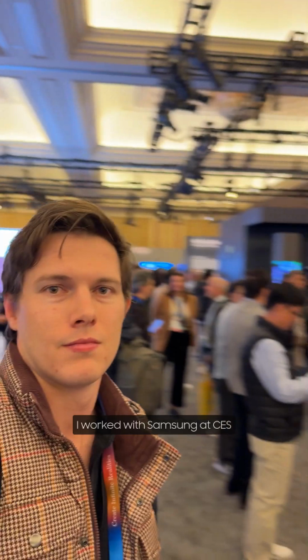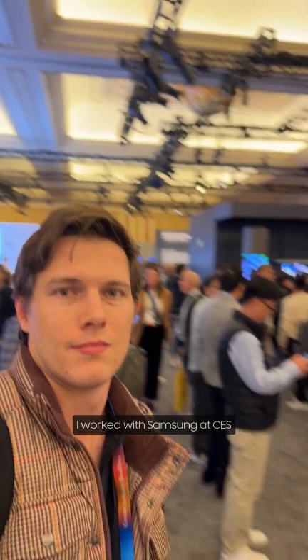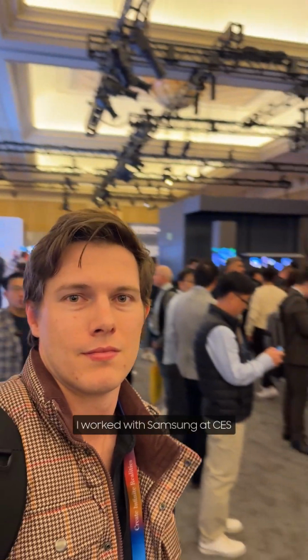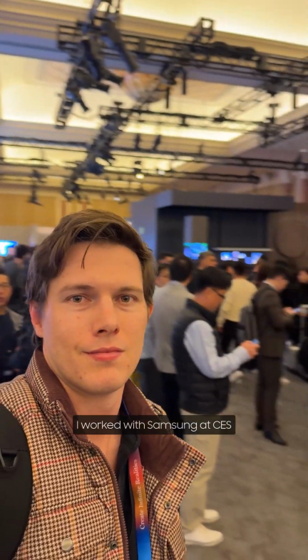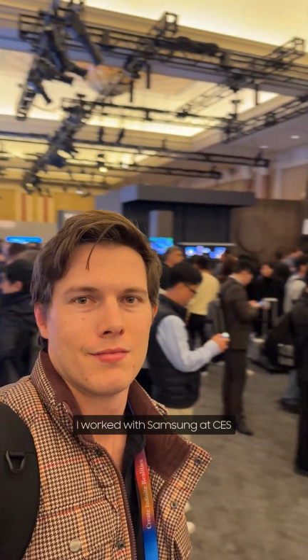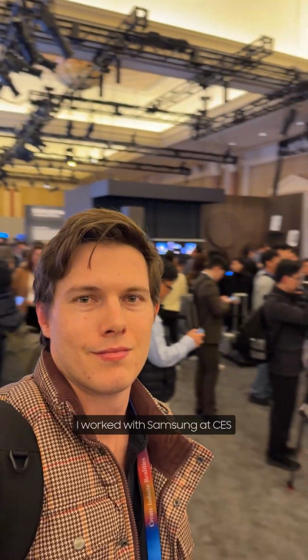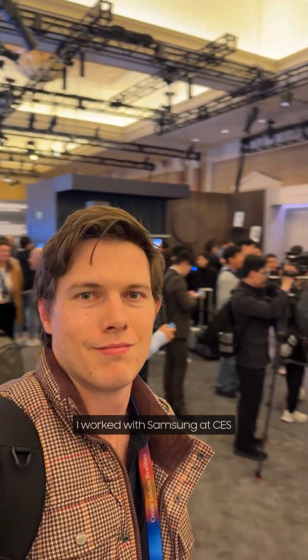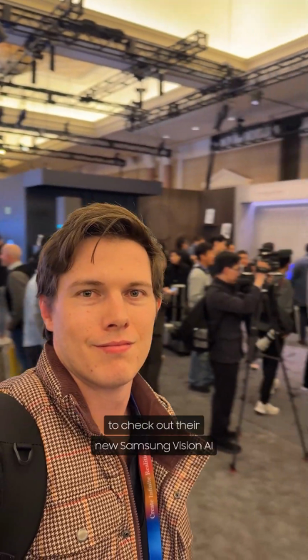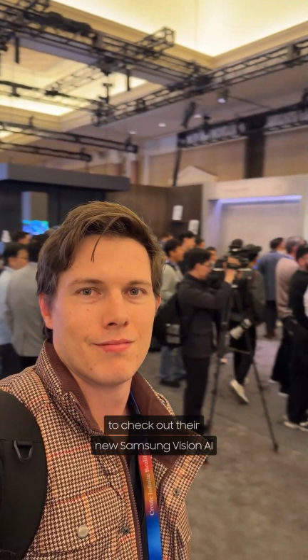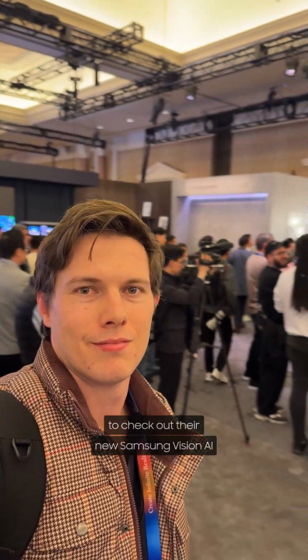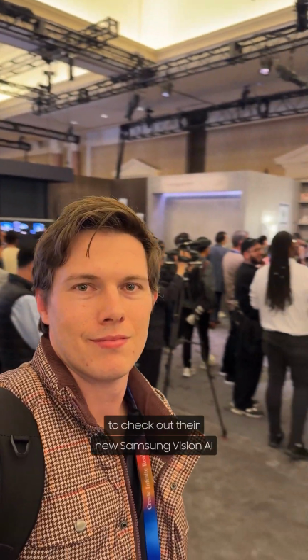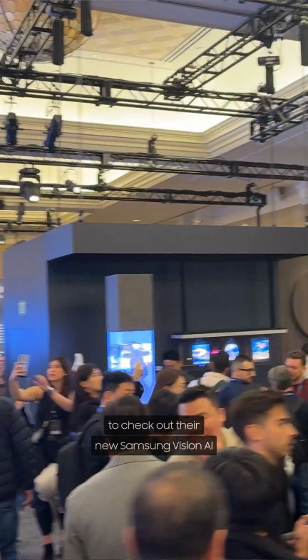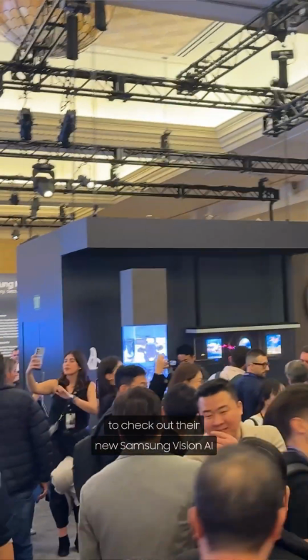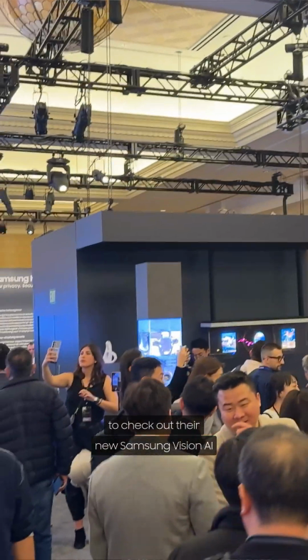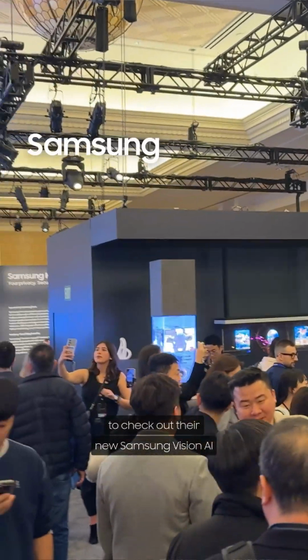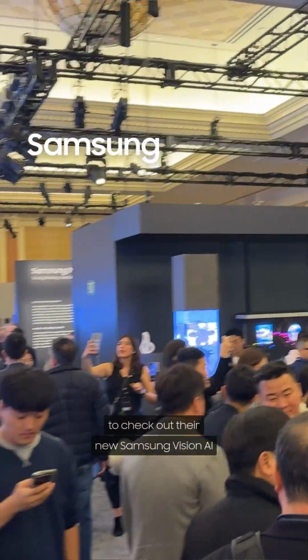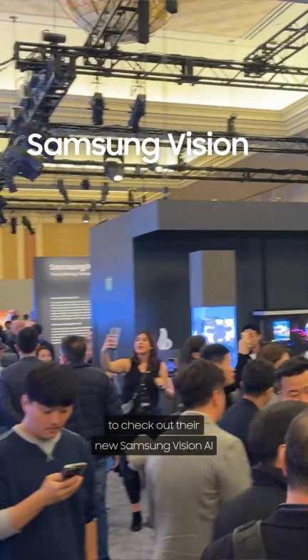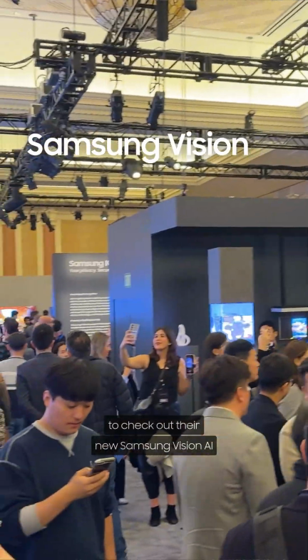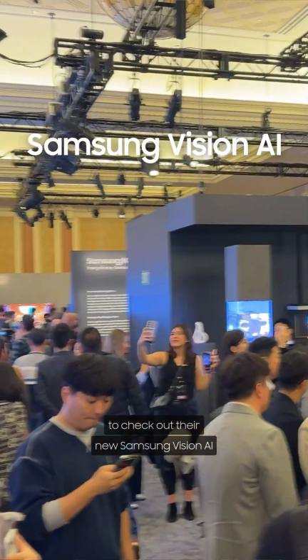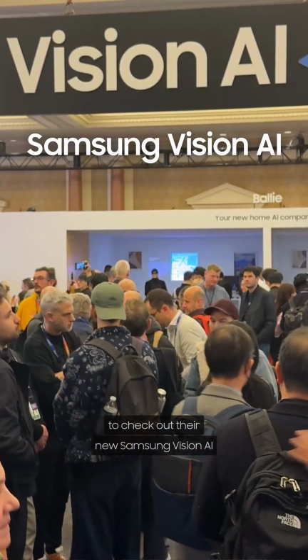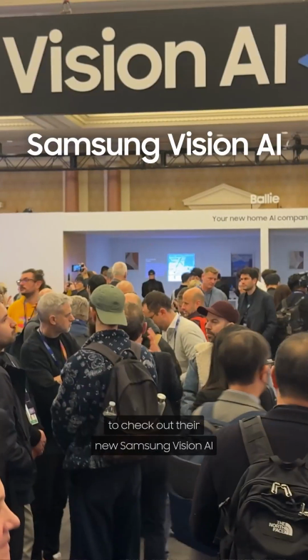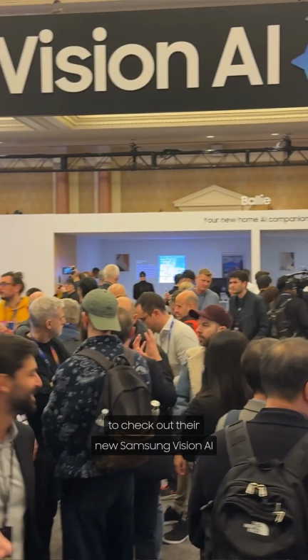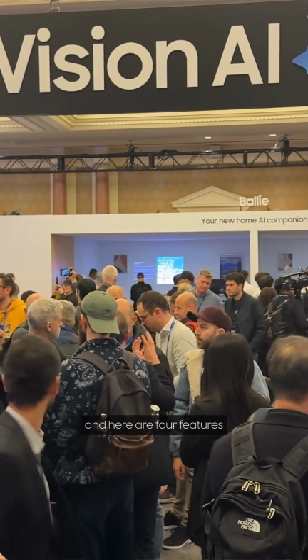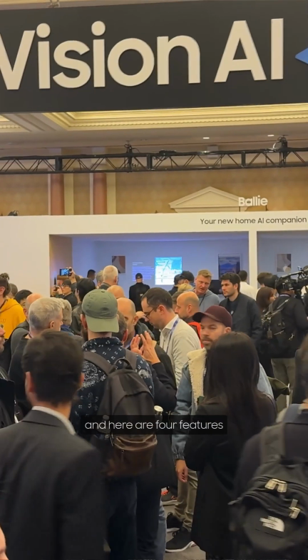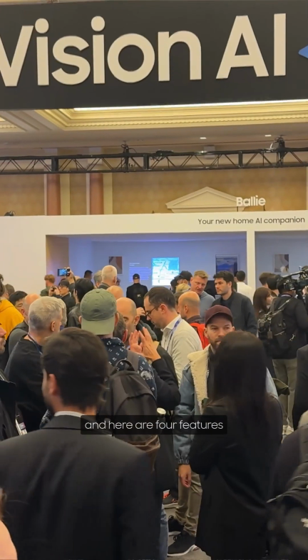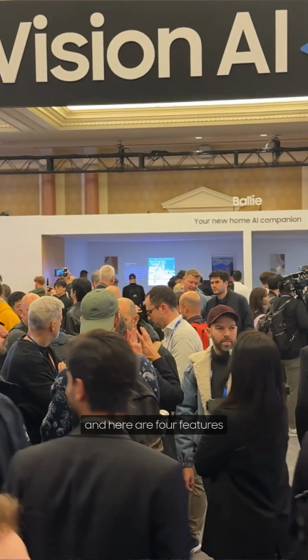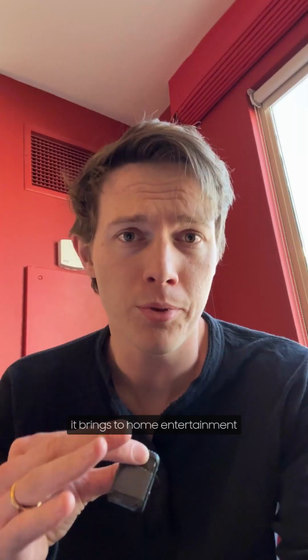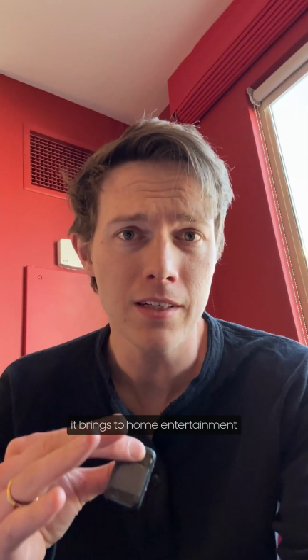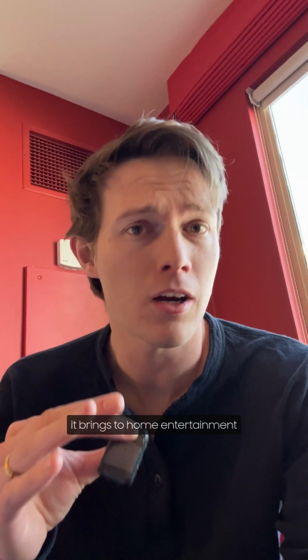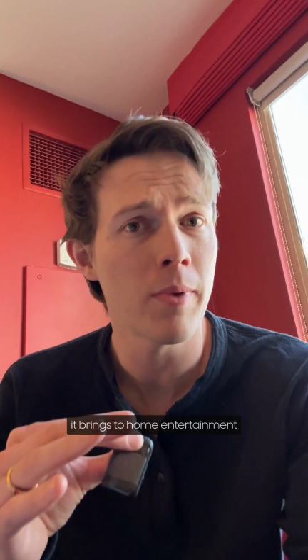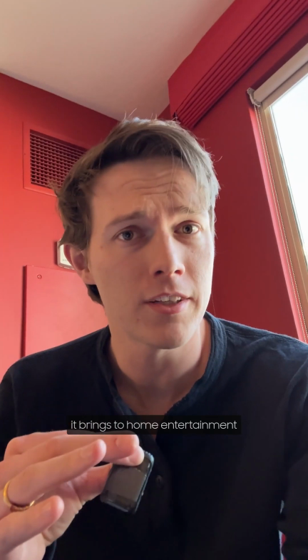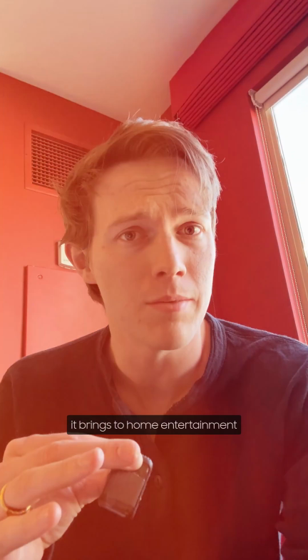I worked with Samsung at CES to check out their new Samsung Vision AI, and here are four features it brings to home entertainment.